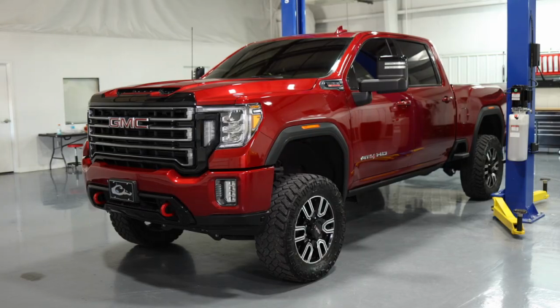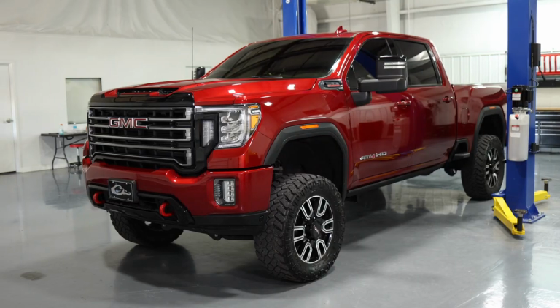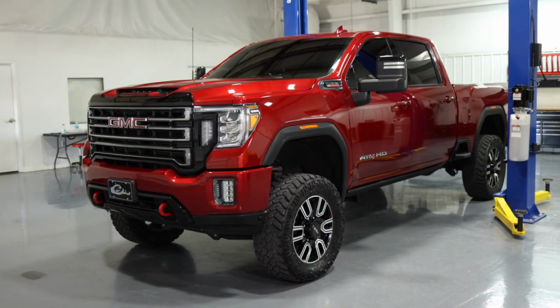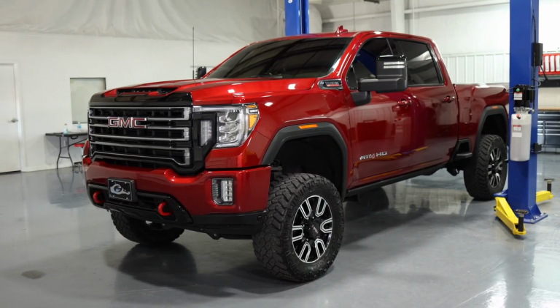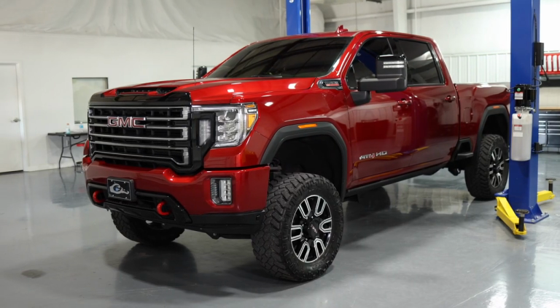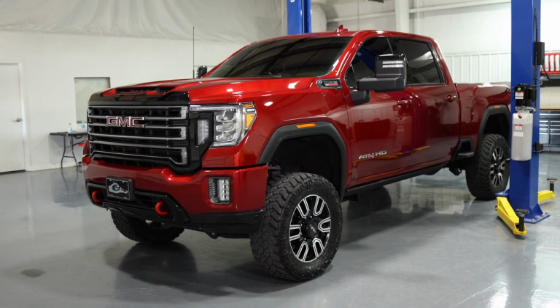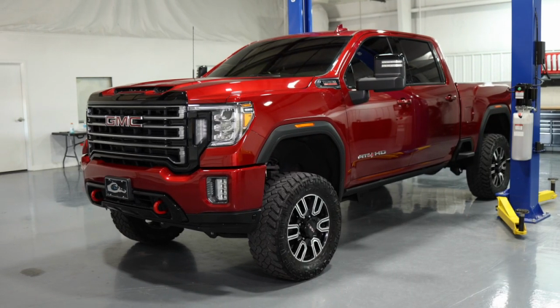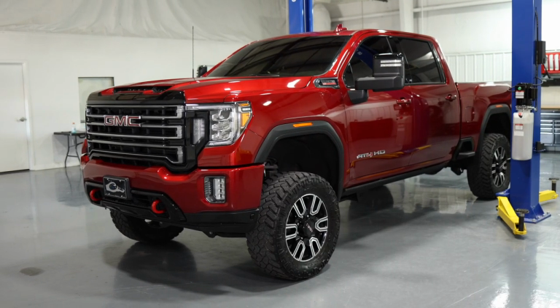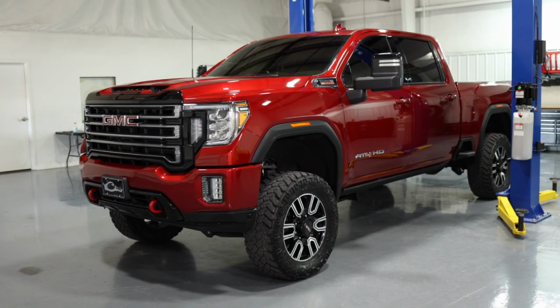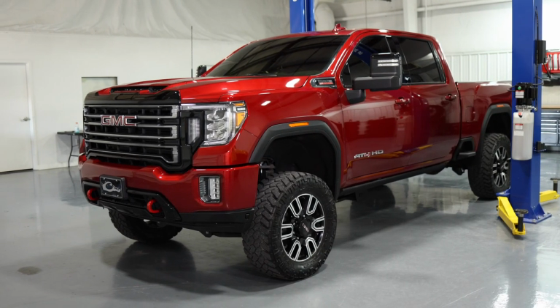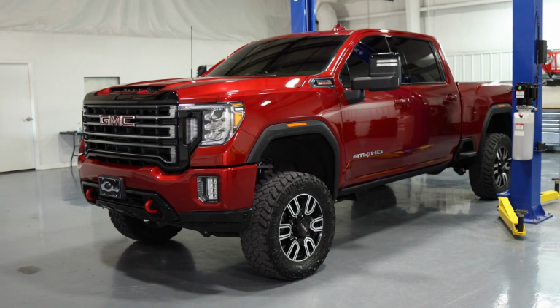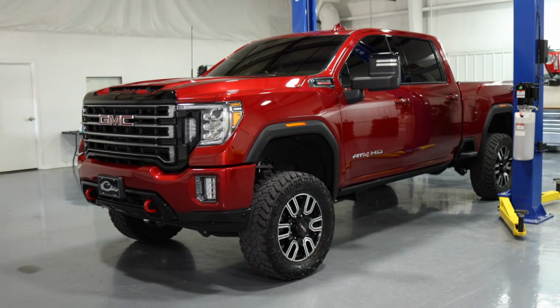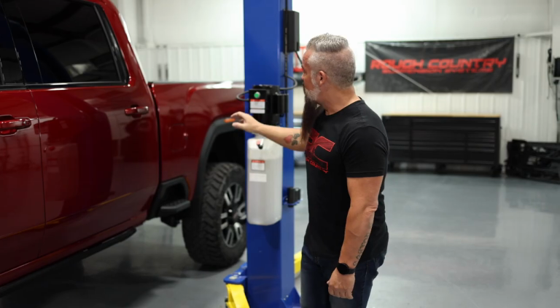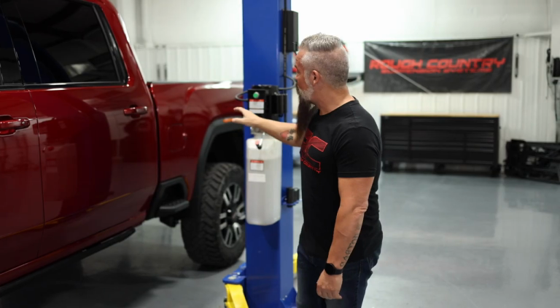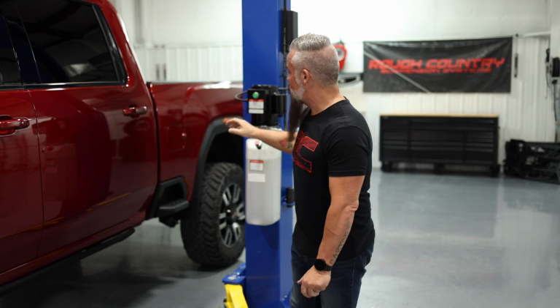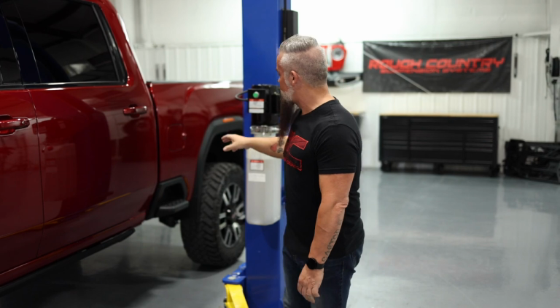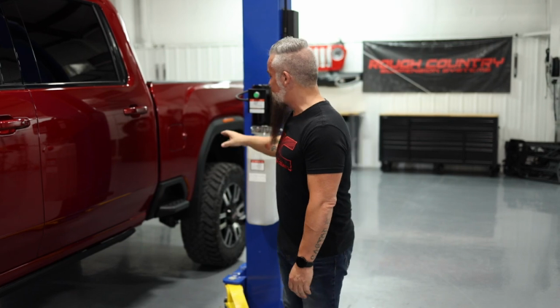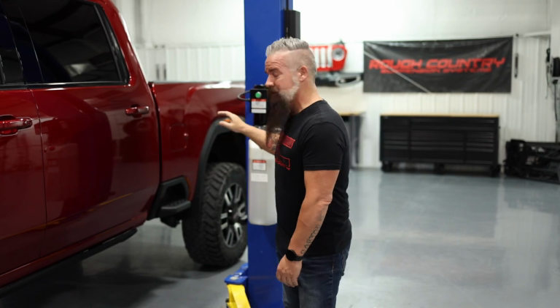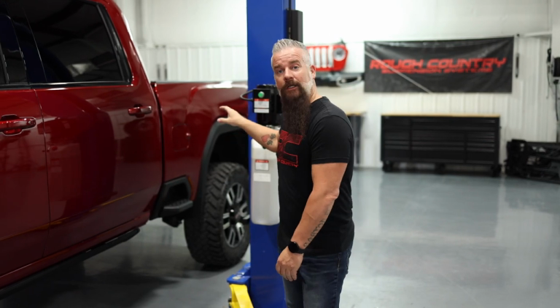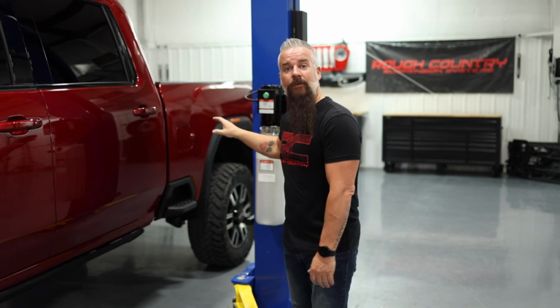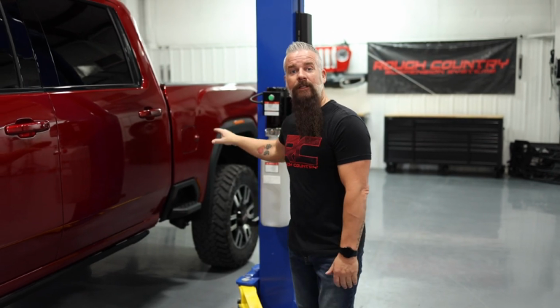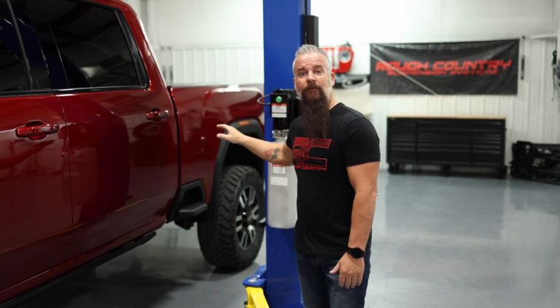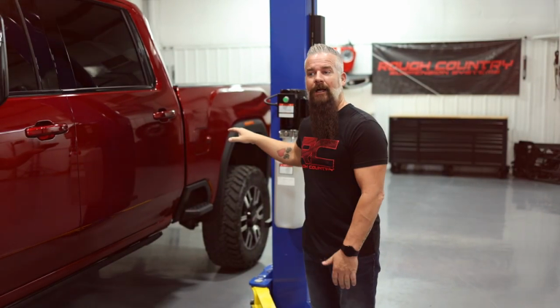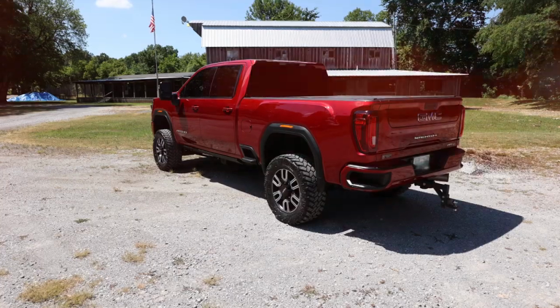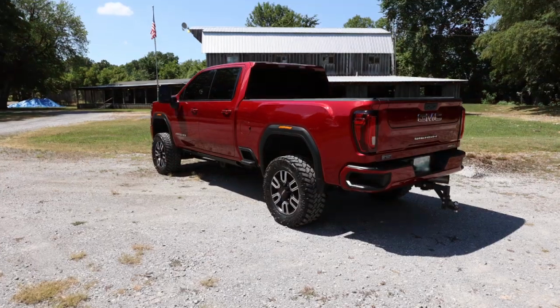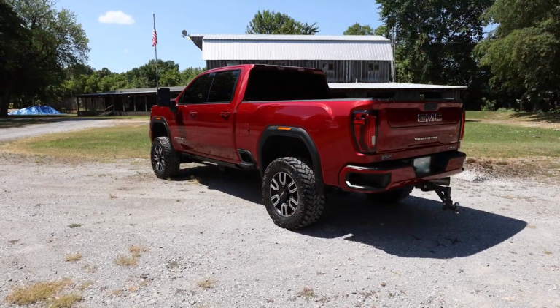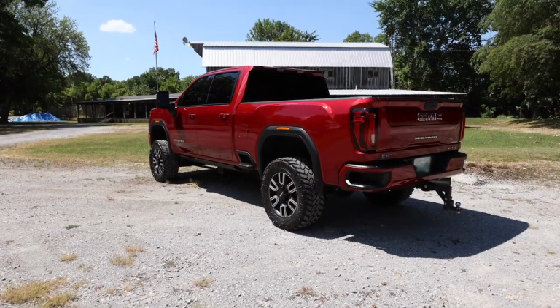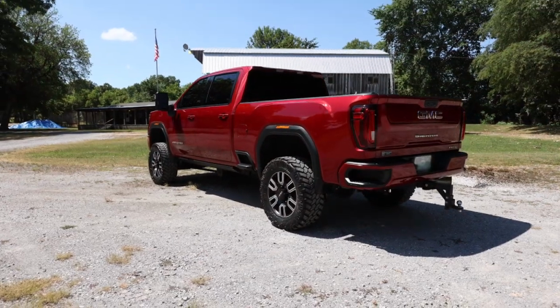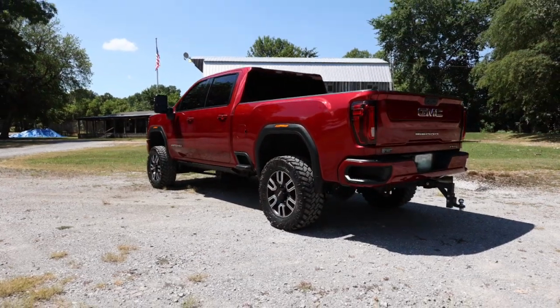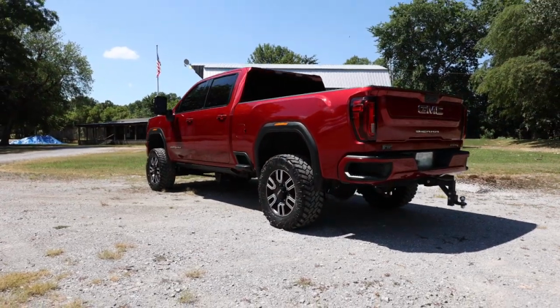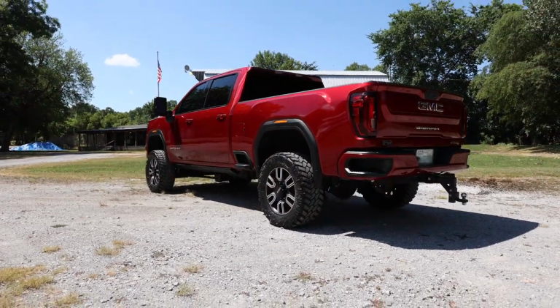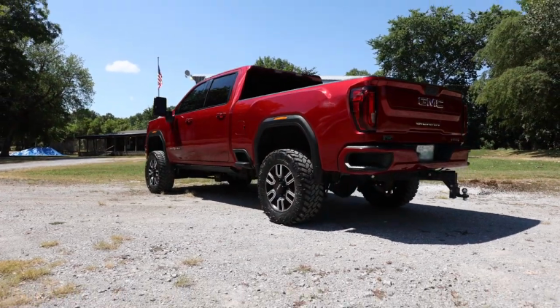The kit's going to include shocks front and rear, and also in the rear it's going to come with a lift block so we've got a nice level stance.